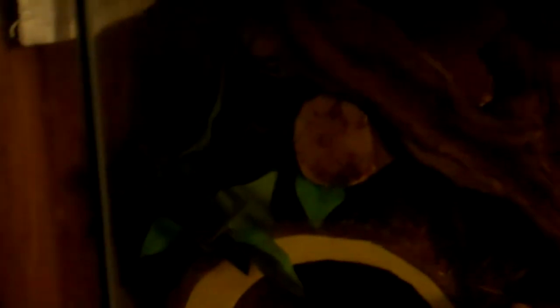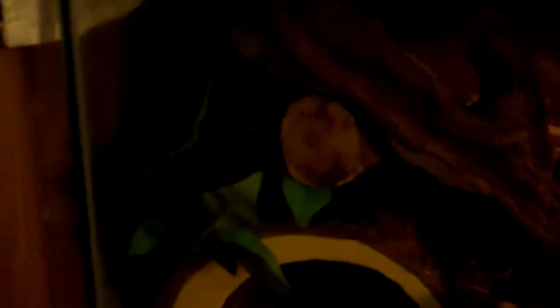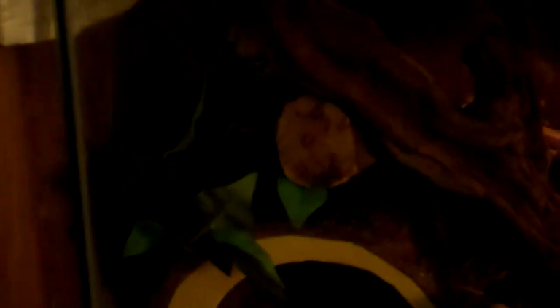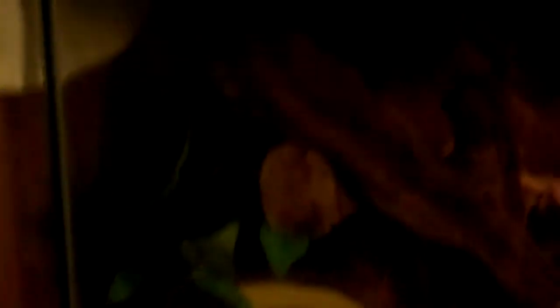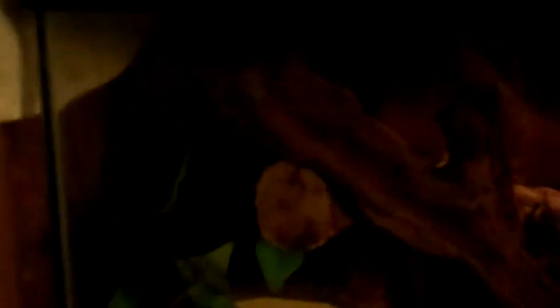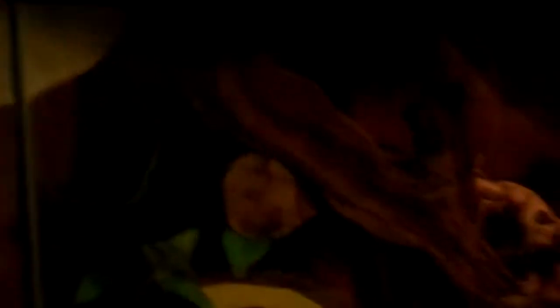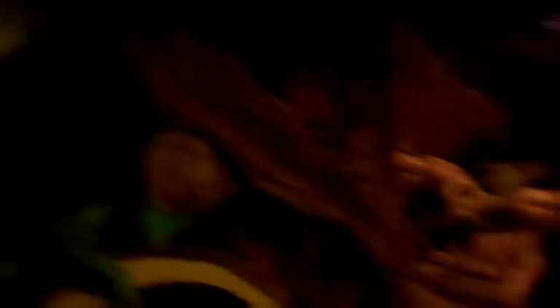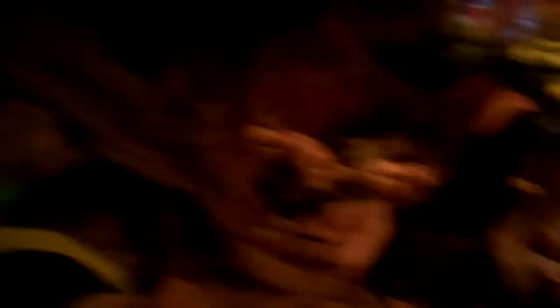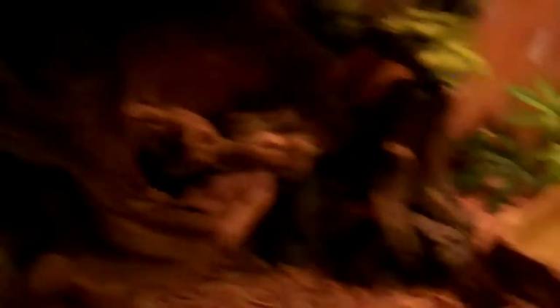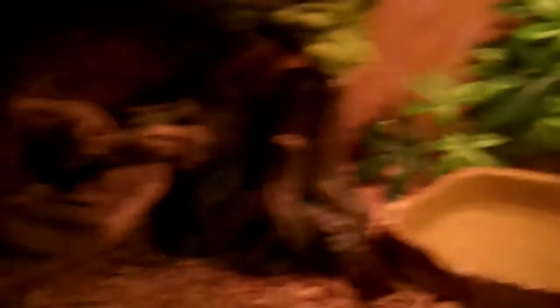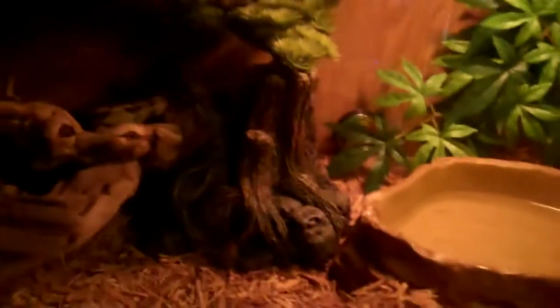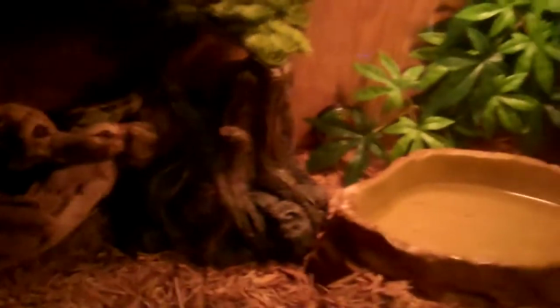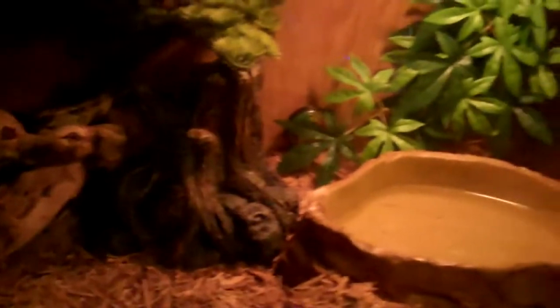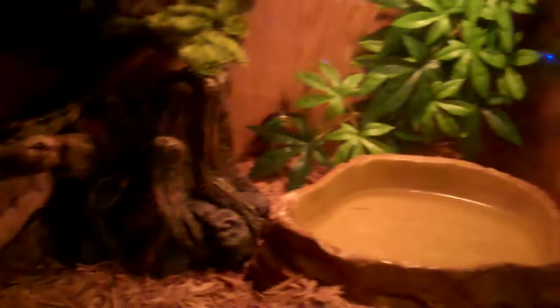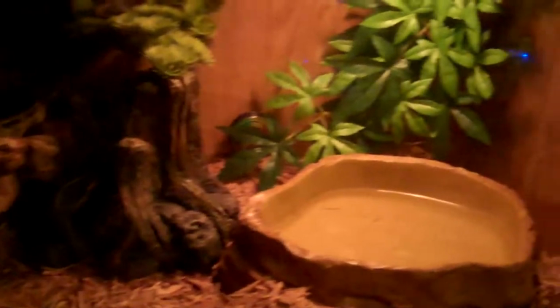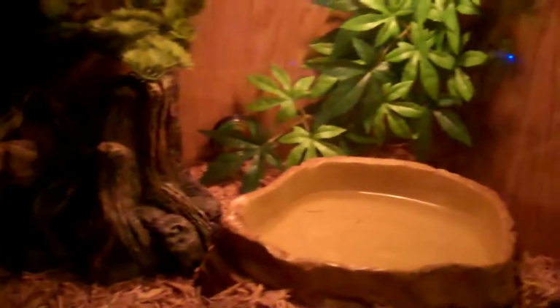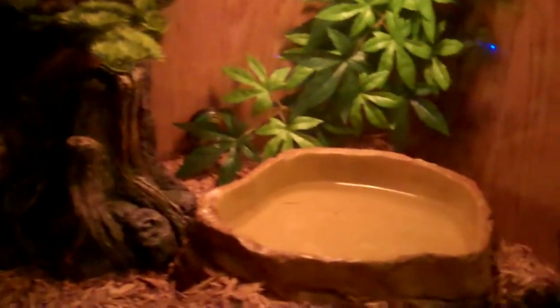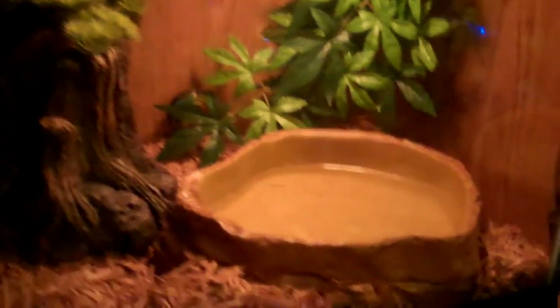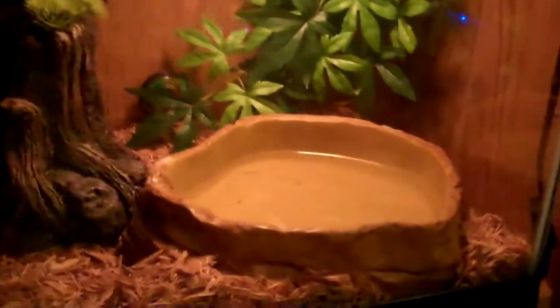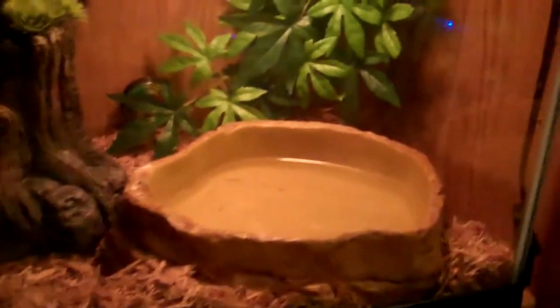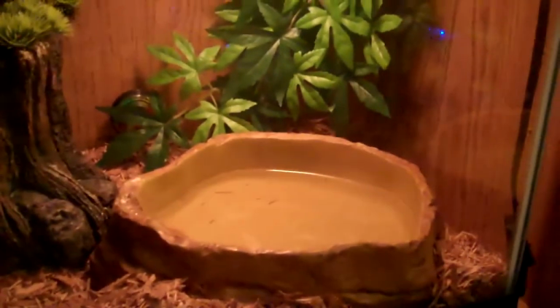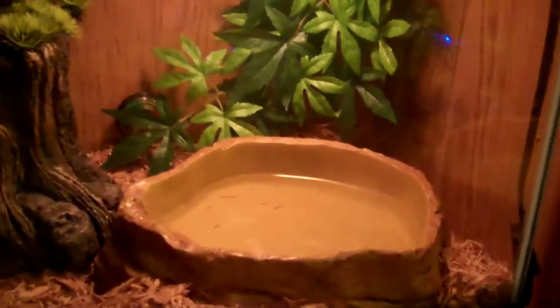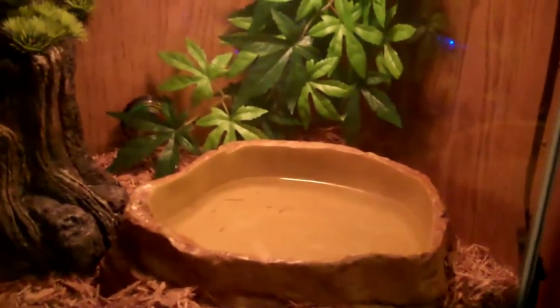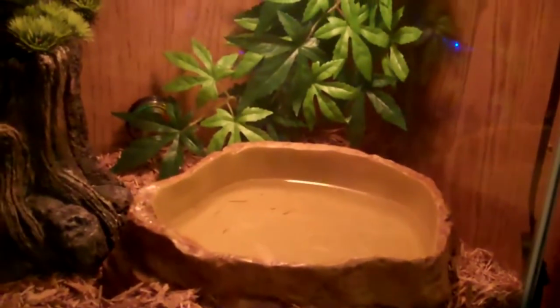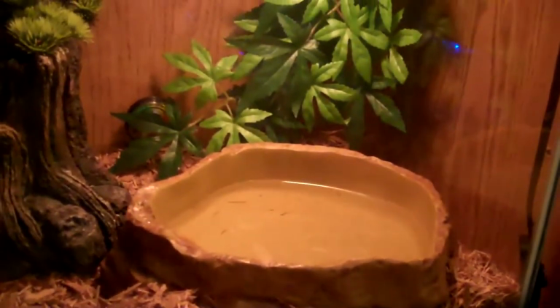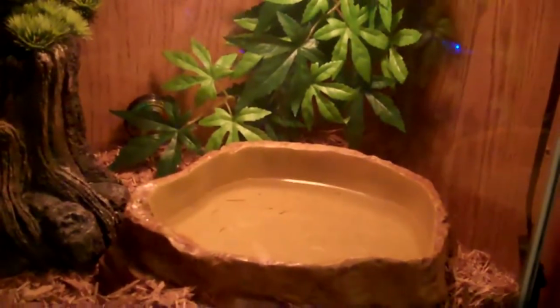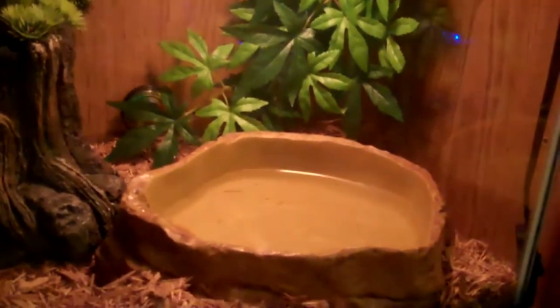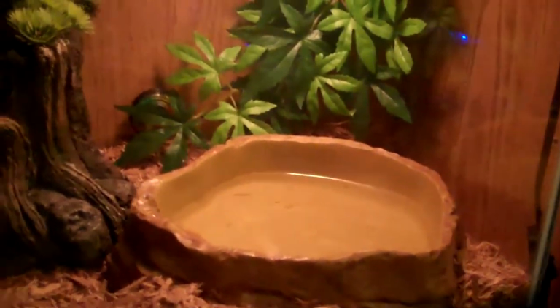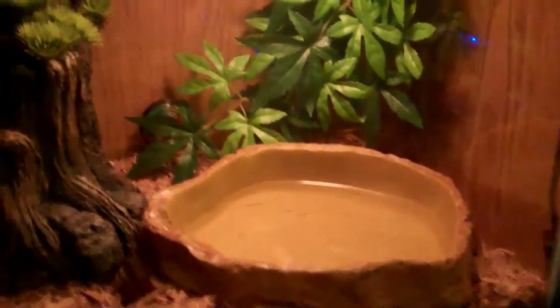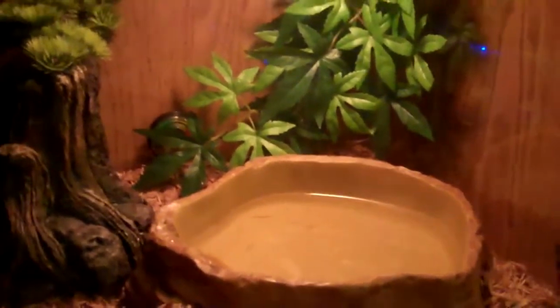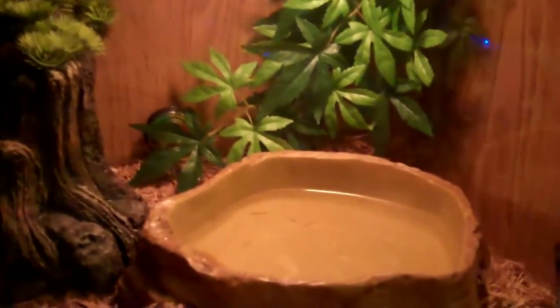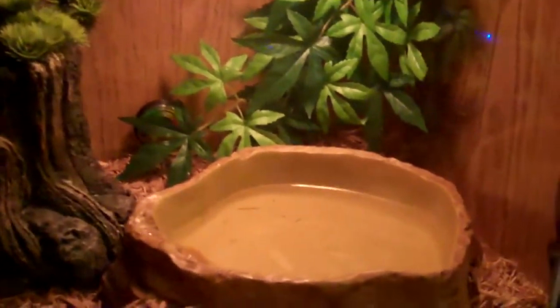Basically that's it. He likes it. It fits him good, but I'll have to upgrade it eventually.